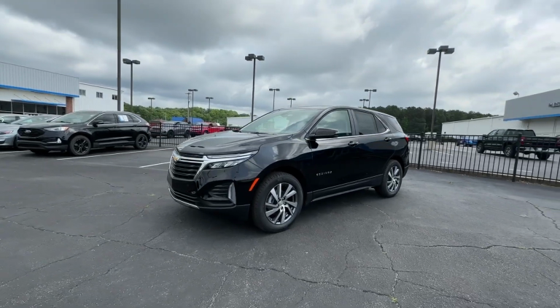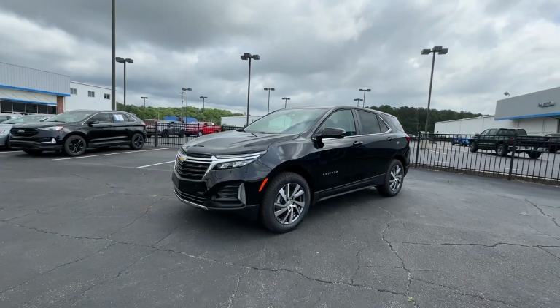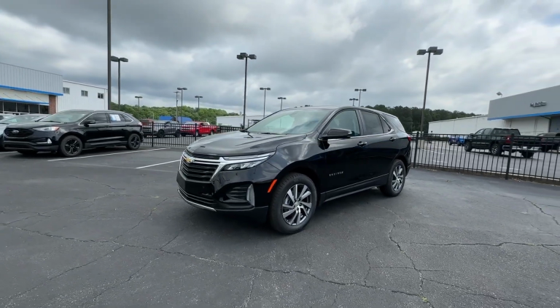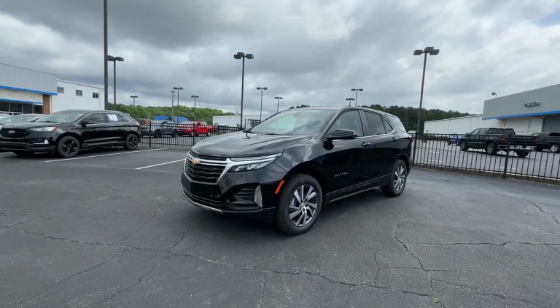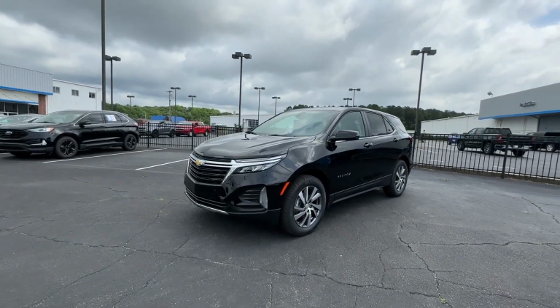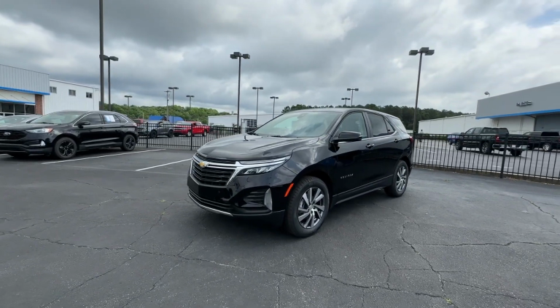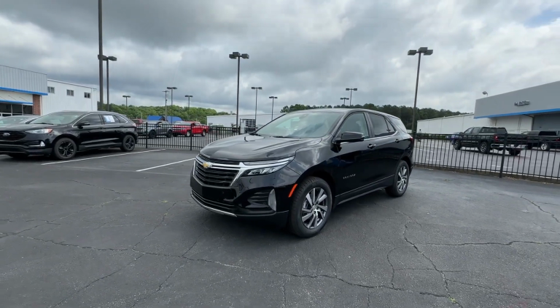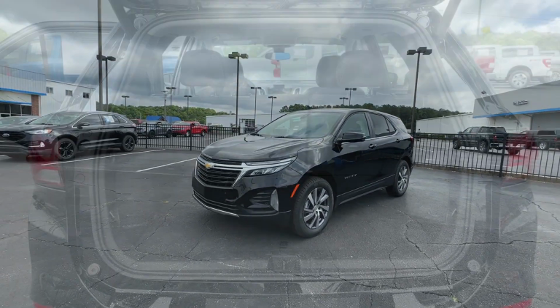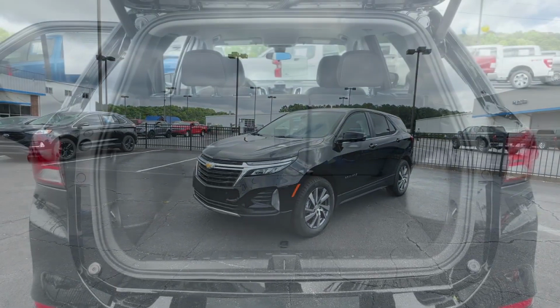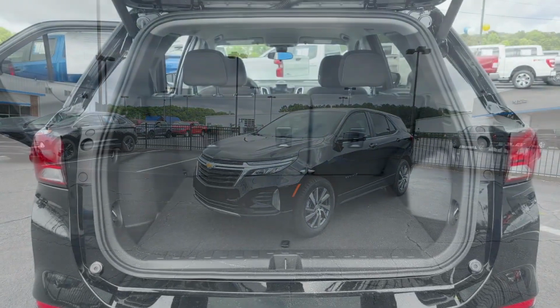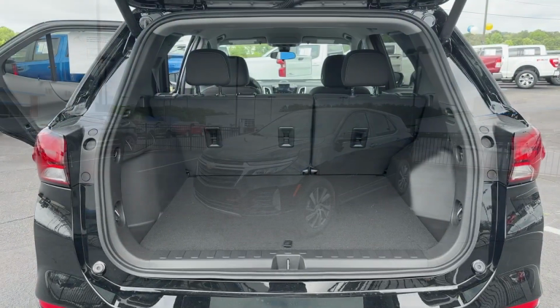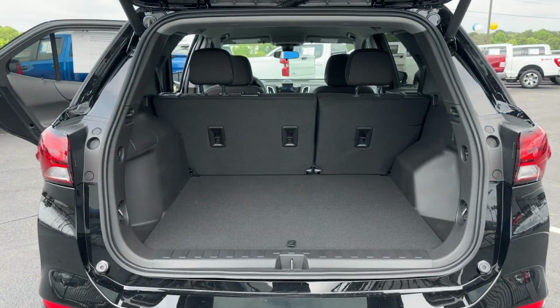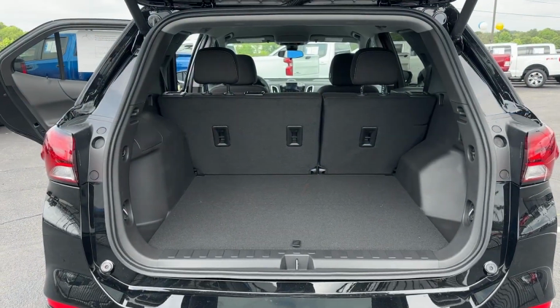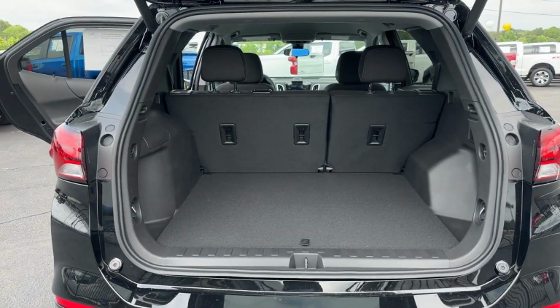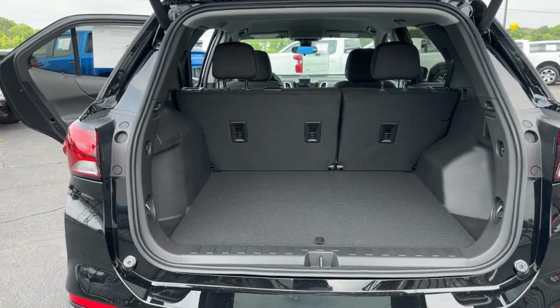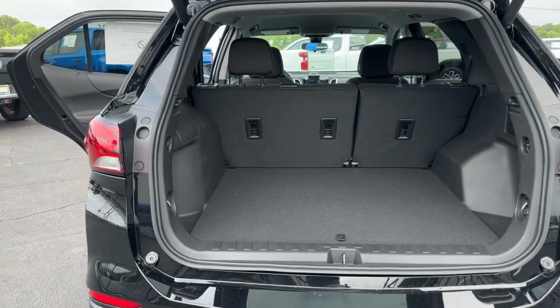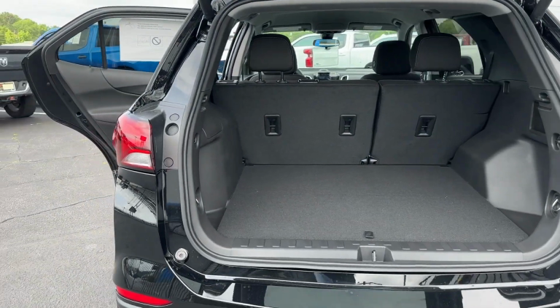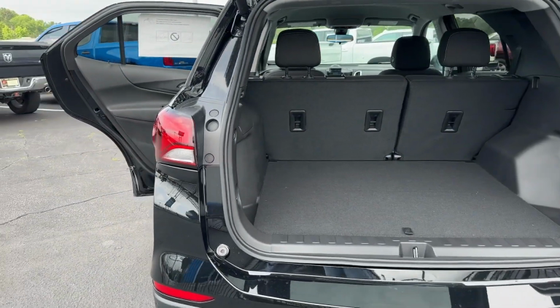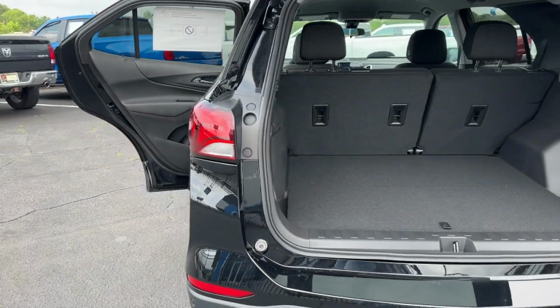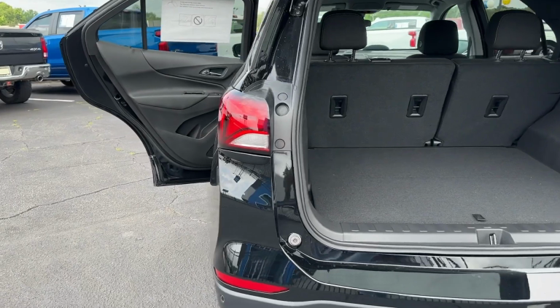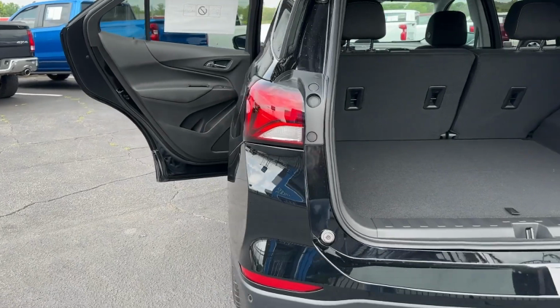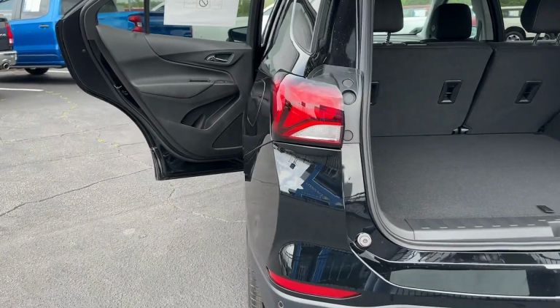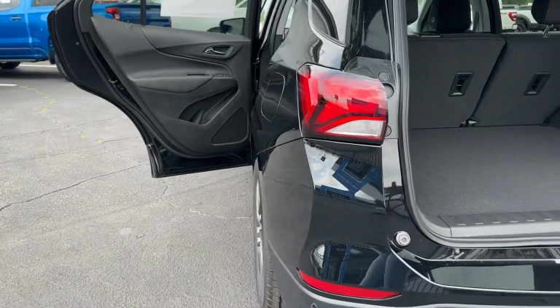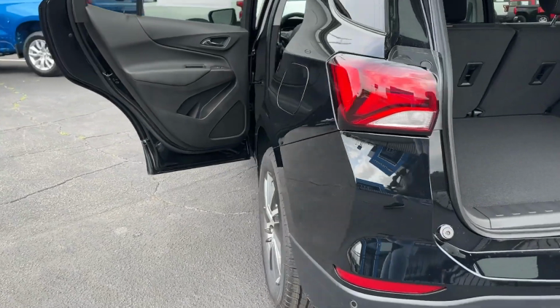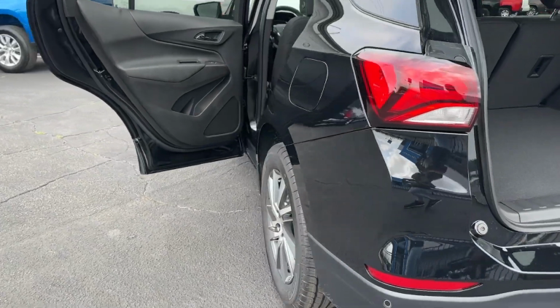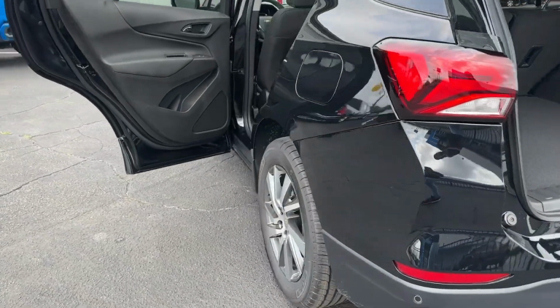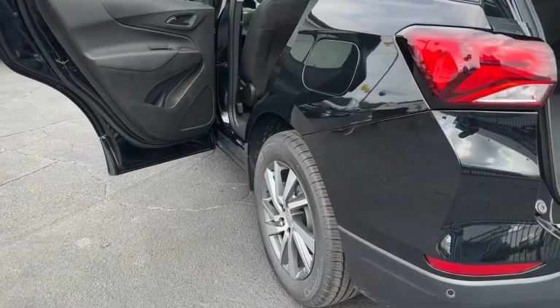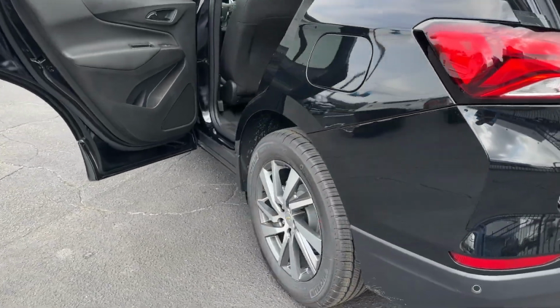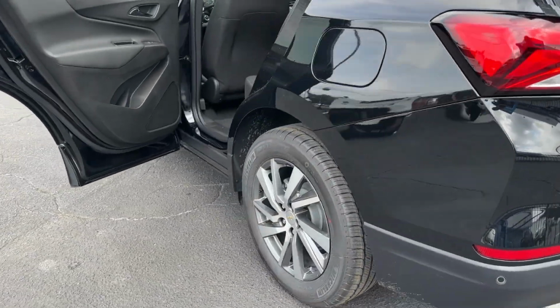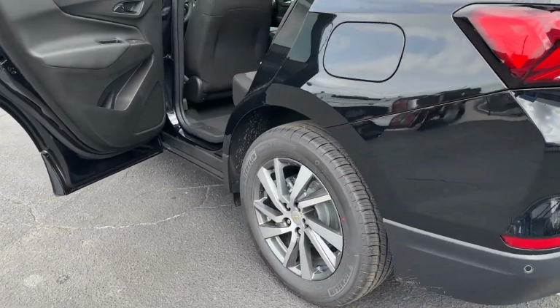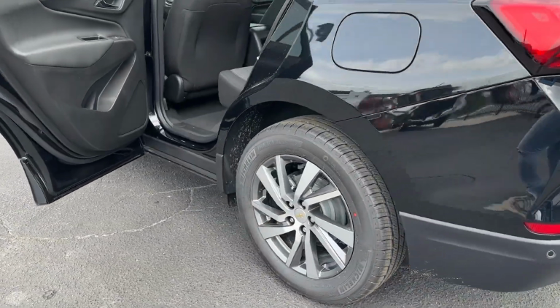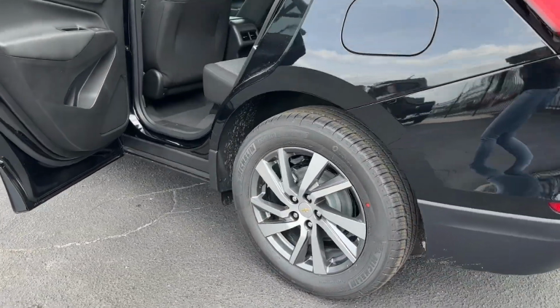Satisfy your desire for a family-friendly vehicle that meets your needs and exceeds your expectations. Drive the Equinox.